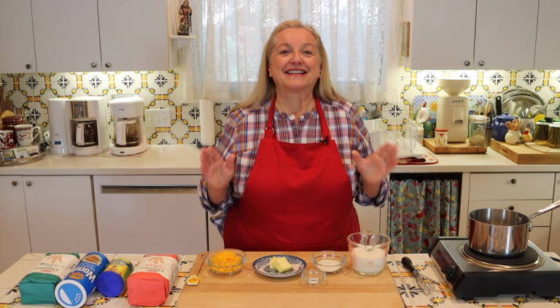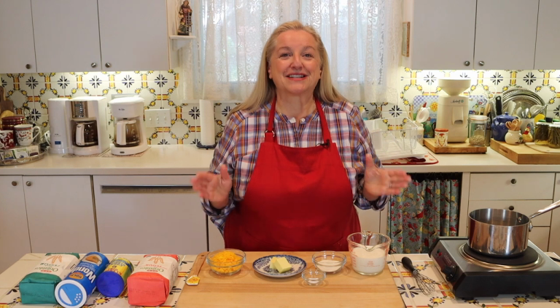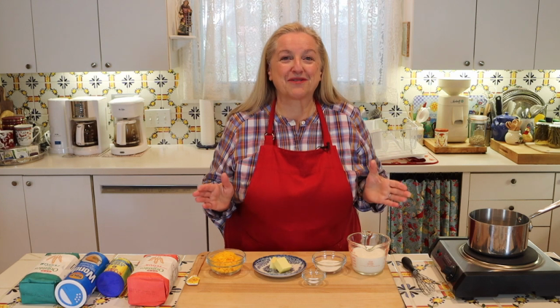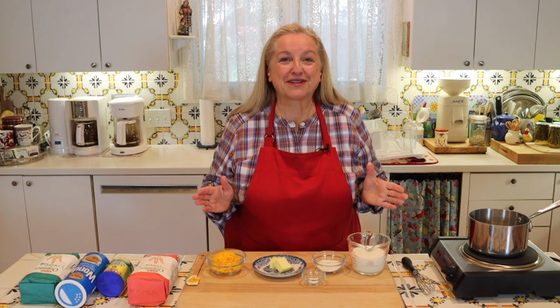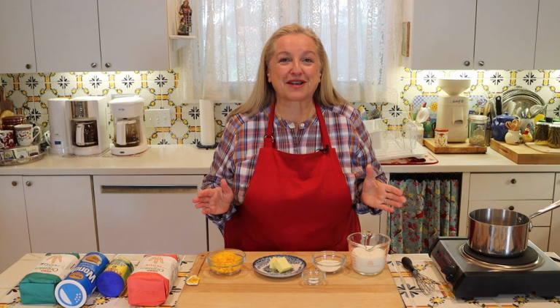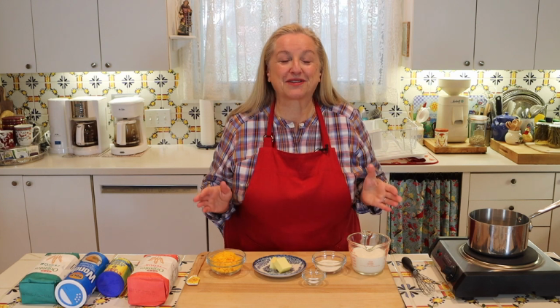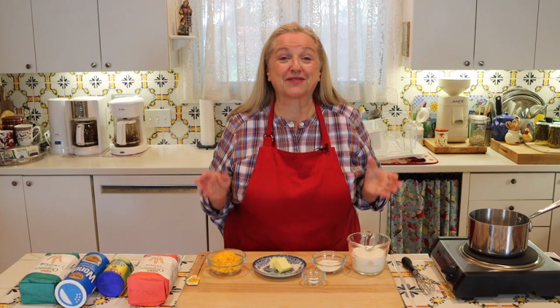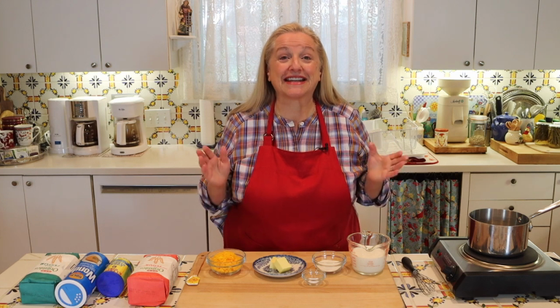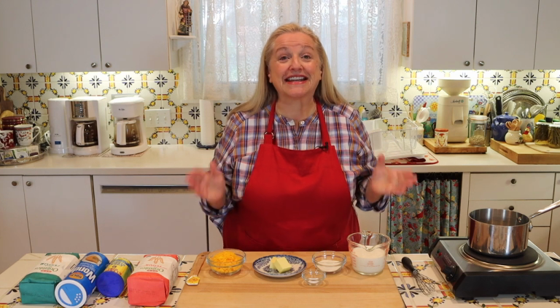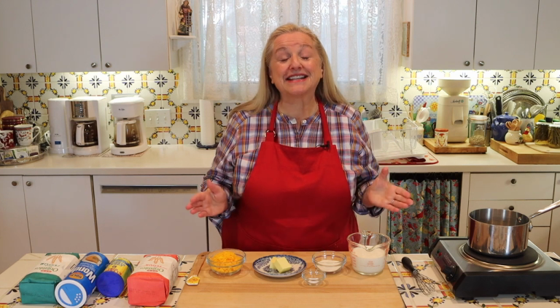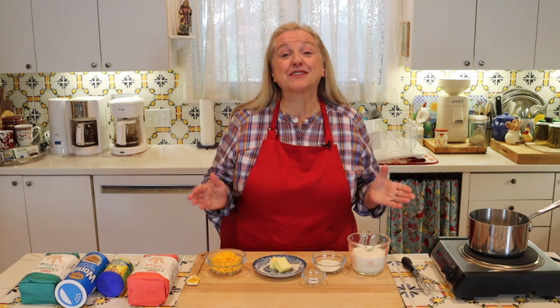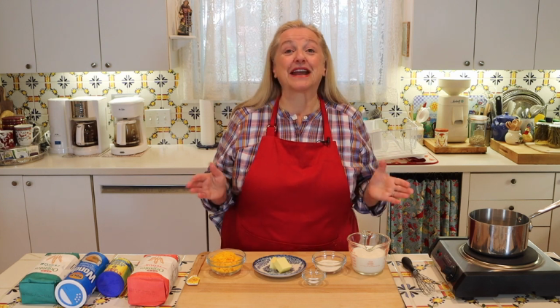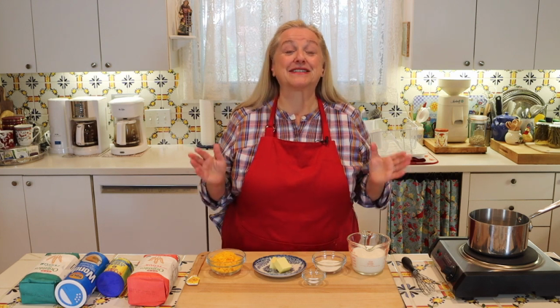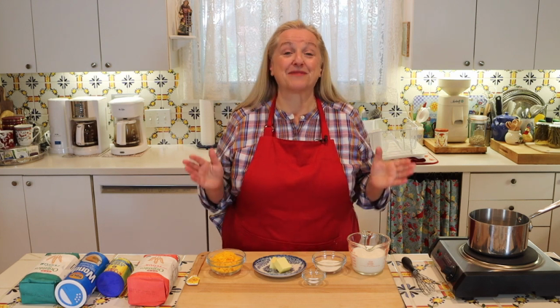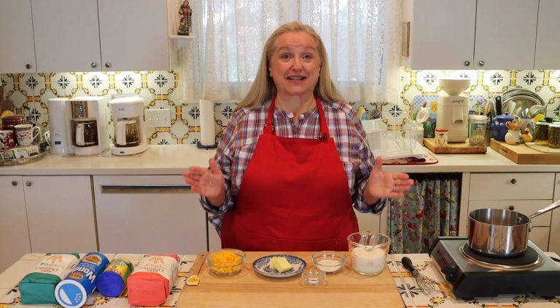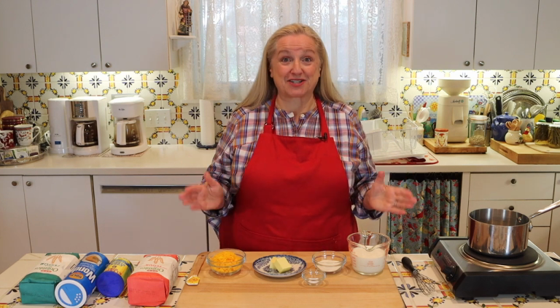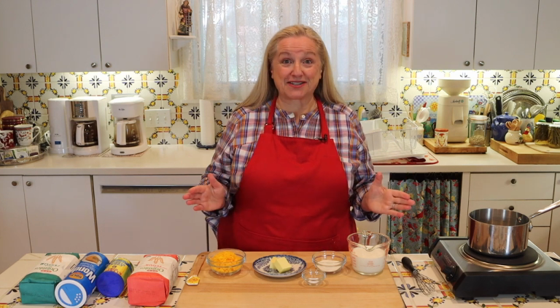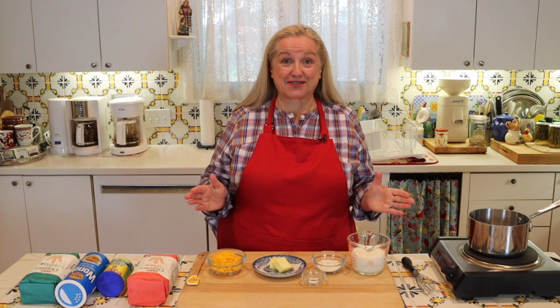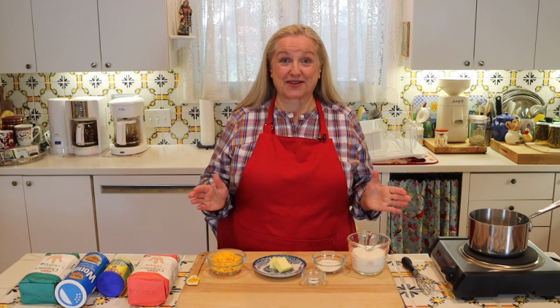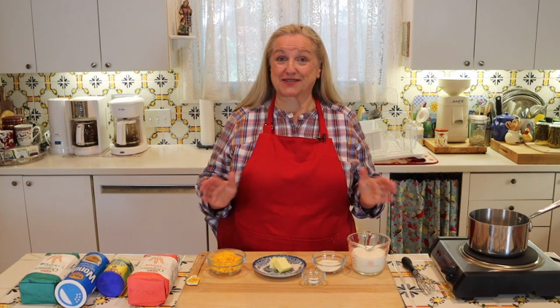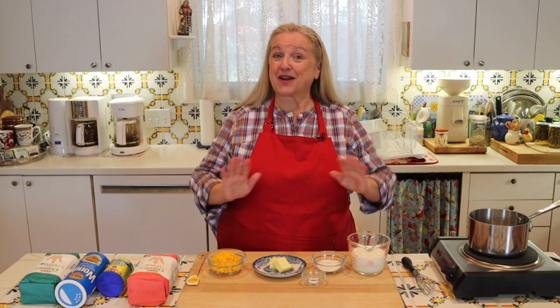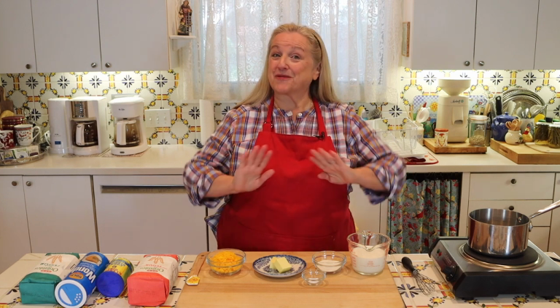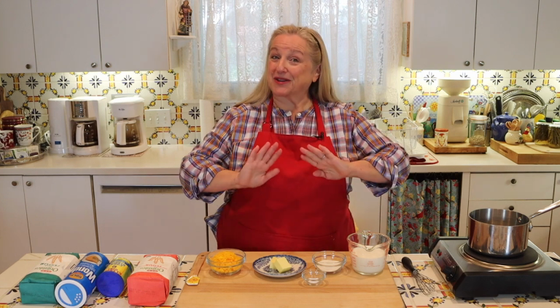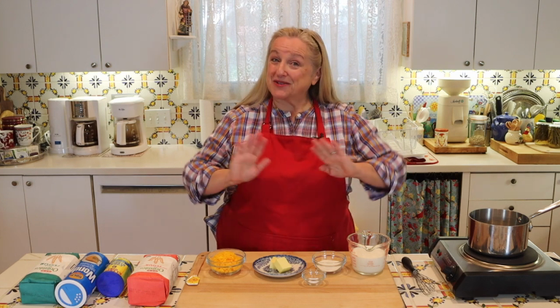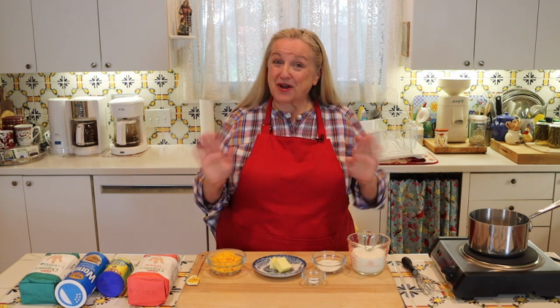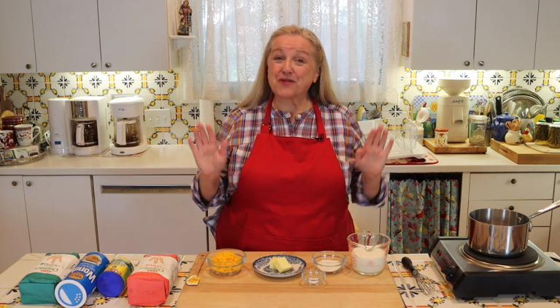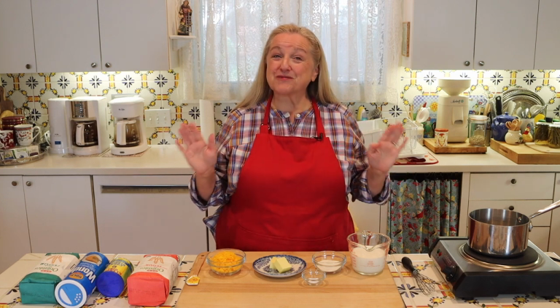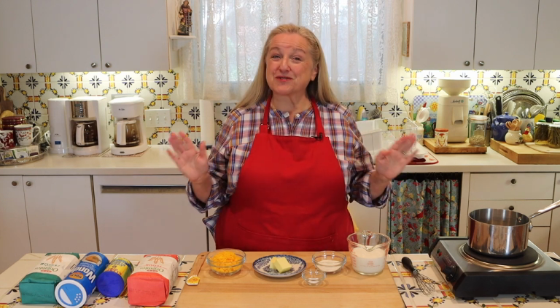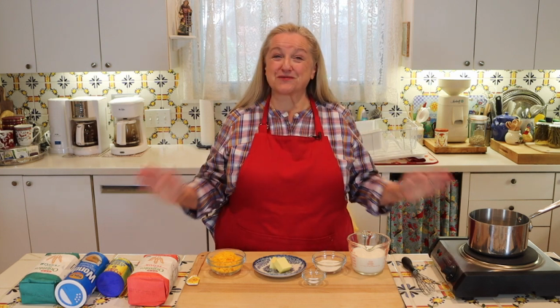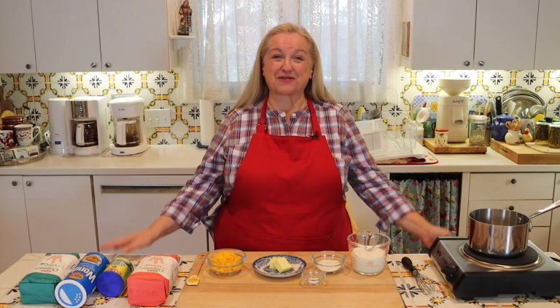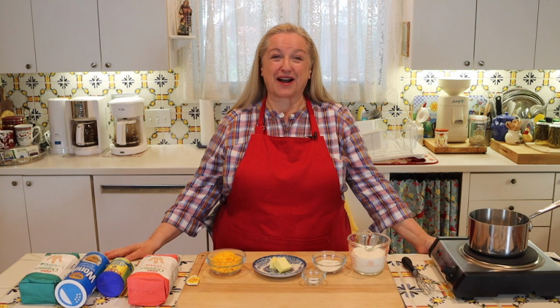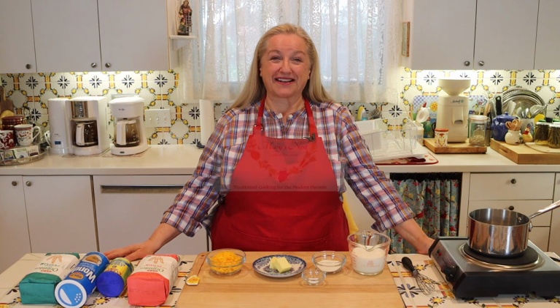Today I want to share with you the easy way to make cheese sauce with no roux required.